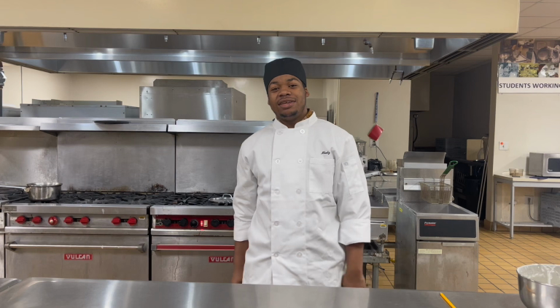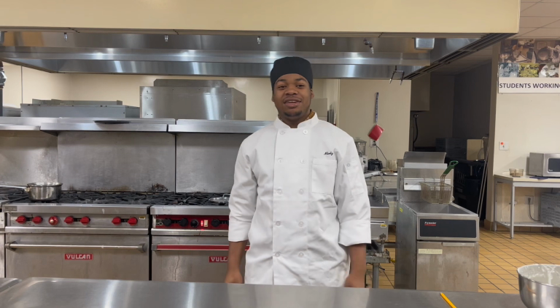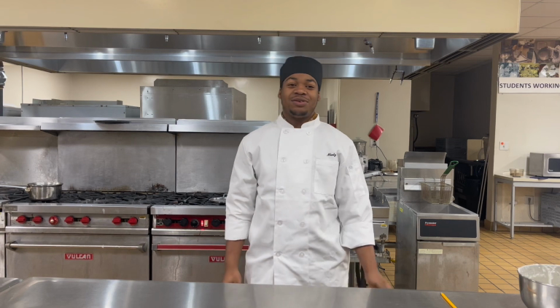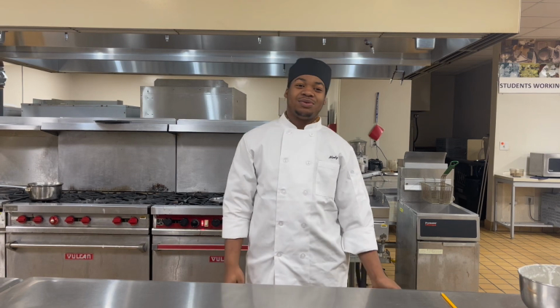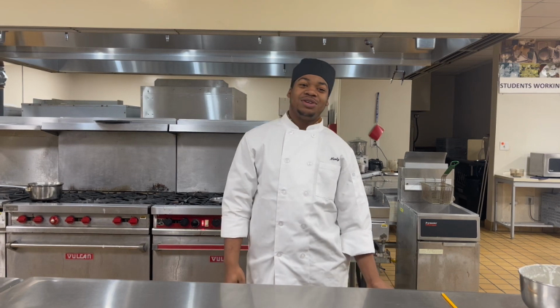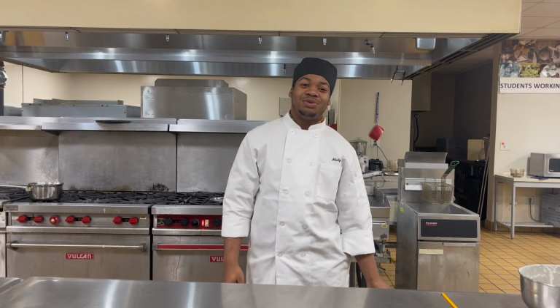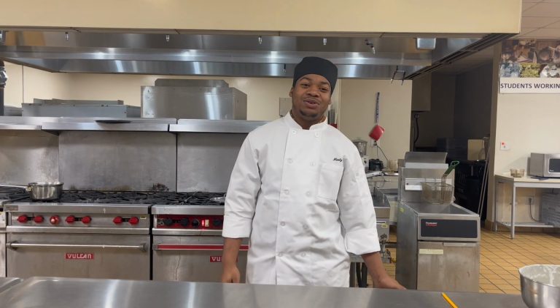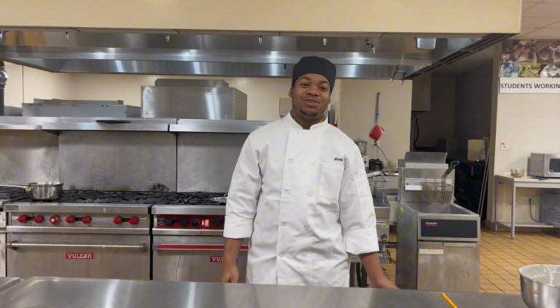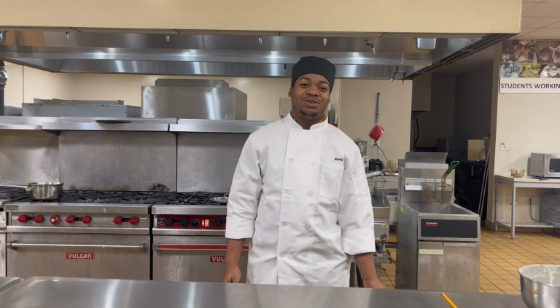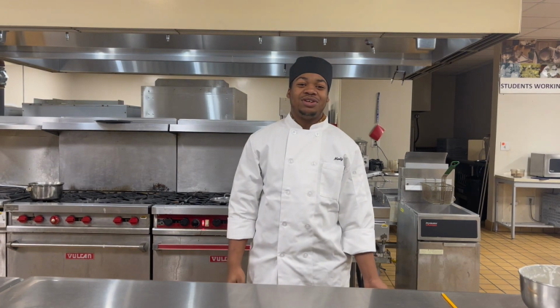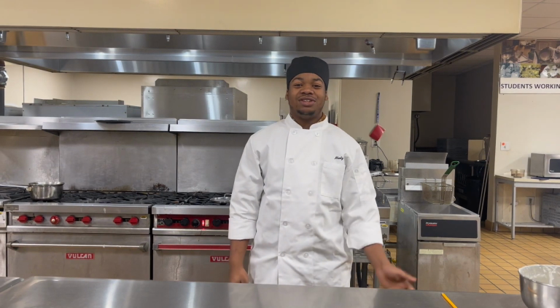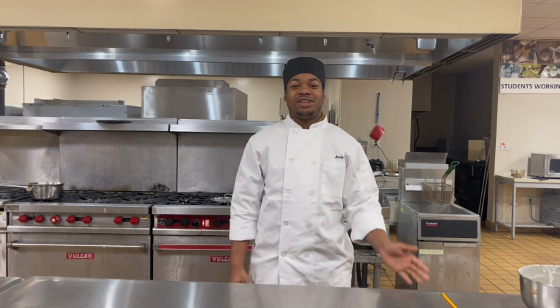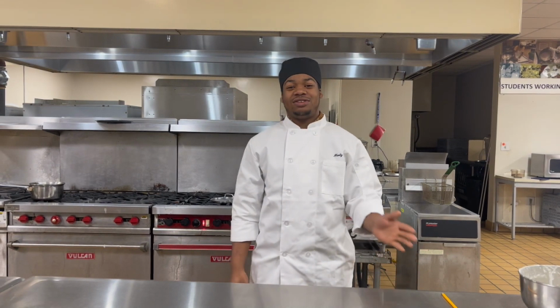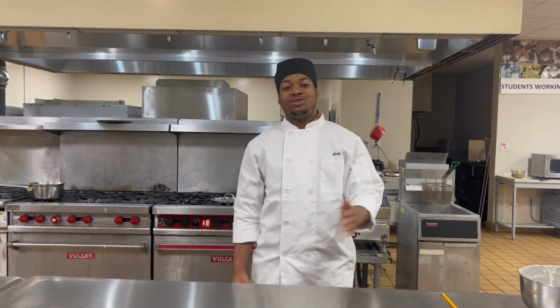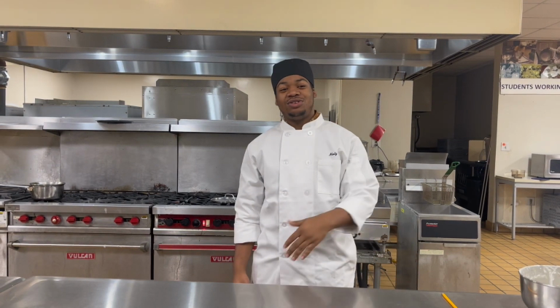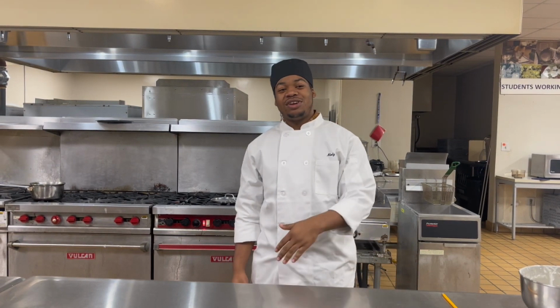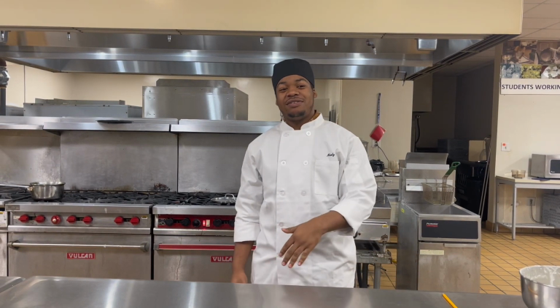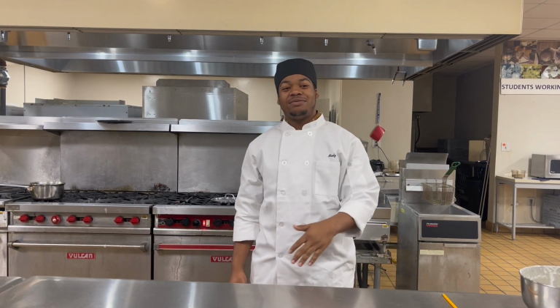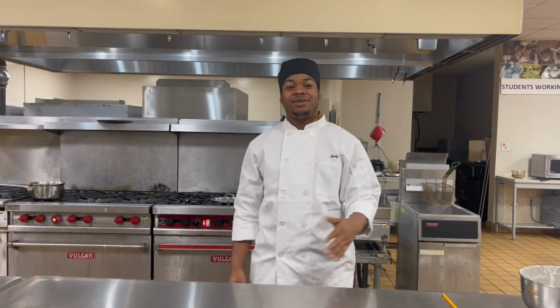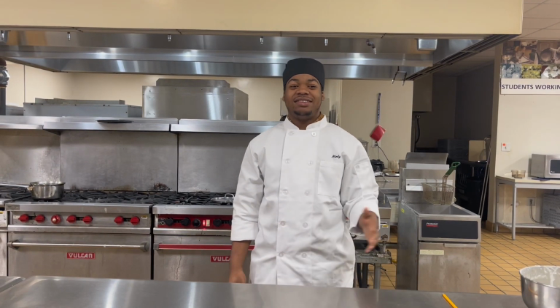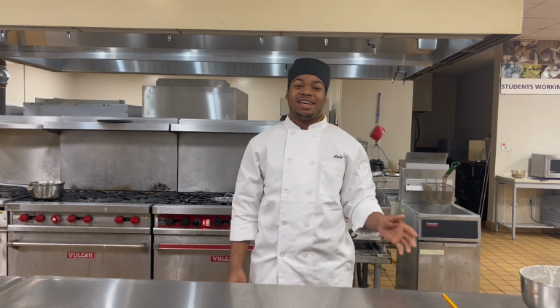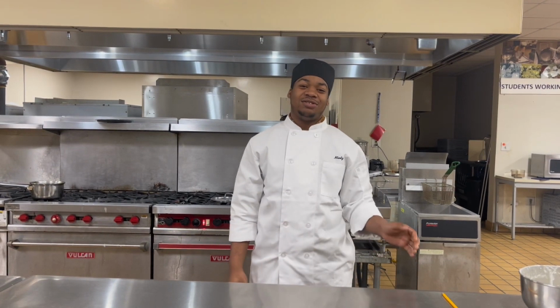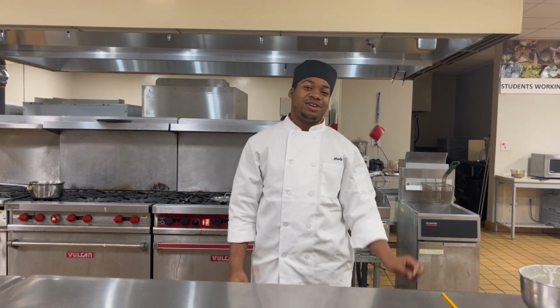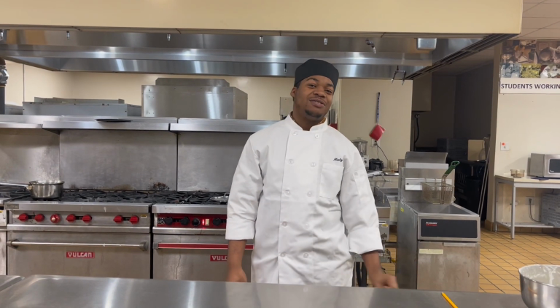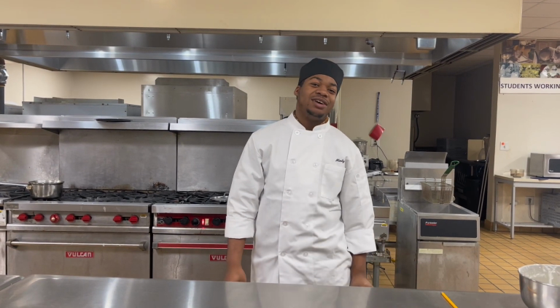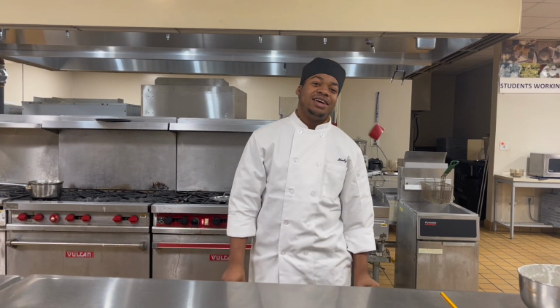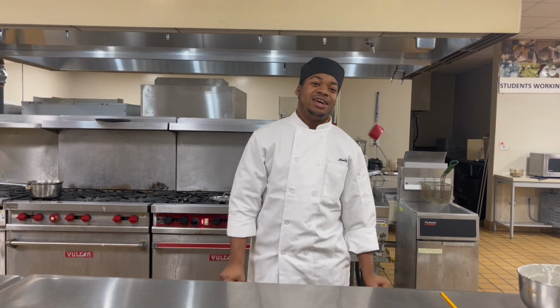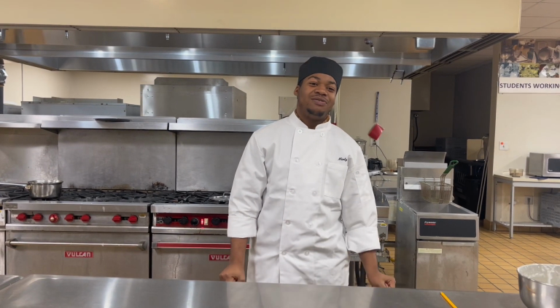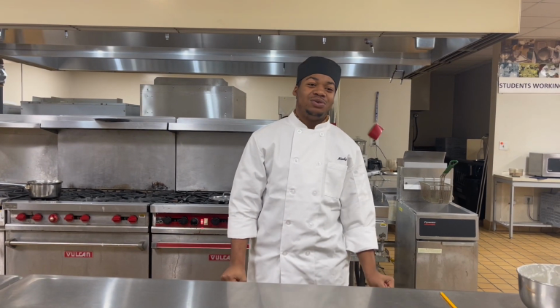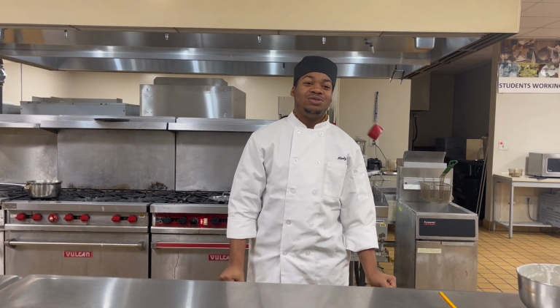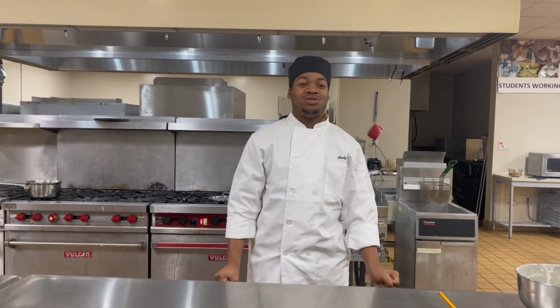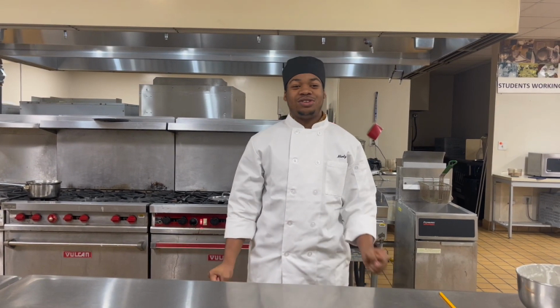Different careers we go into is food chef, executive chef, and food nutrition.